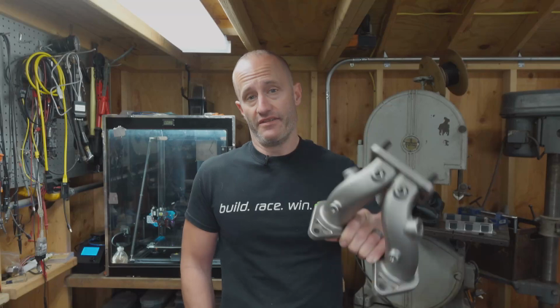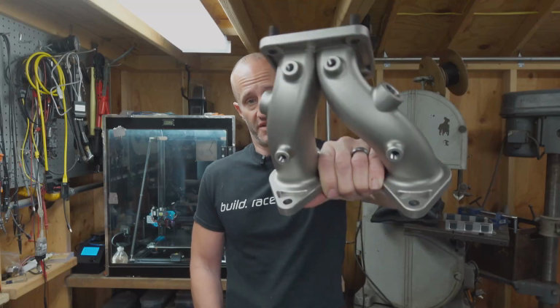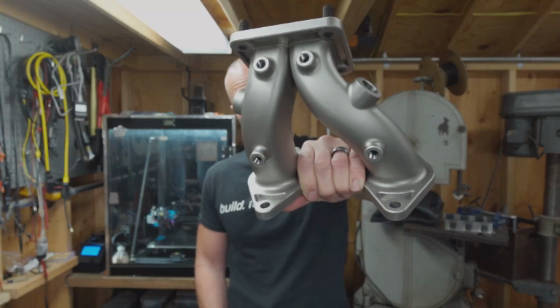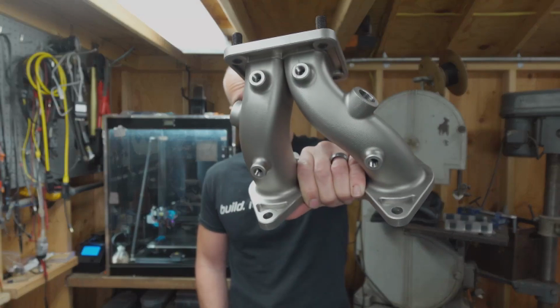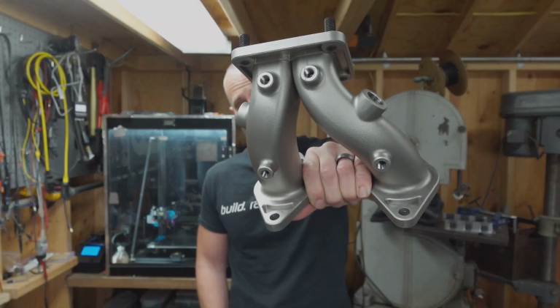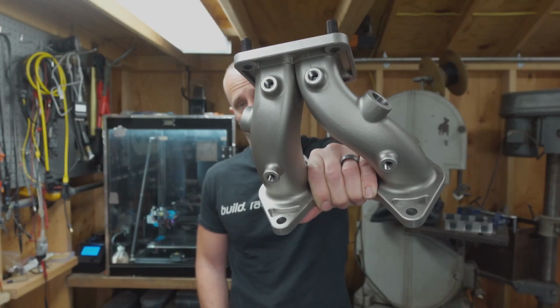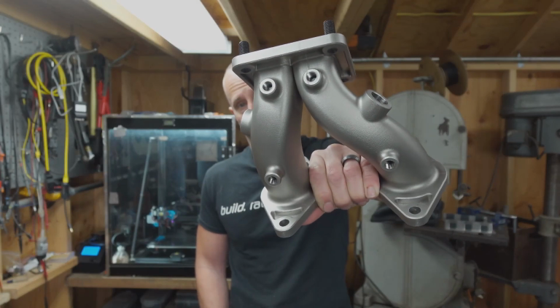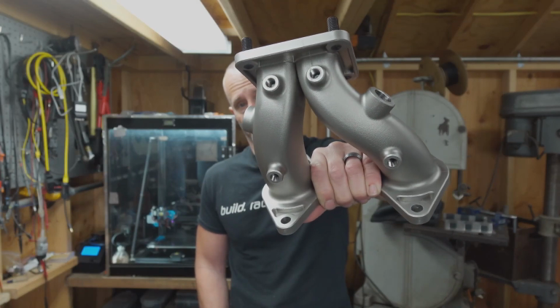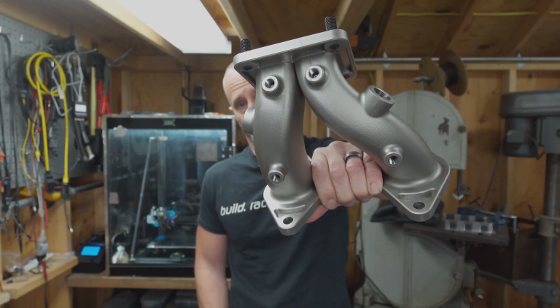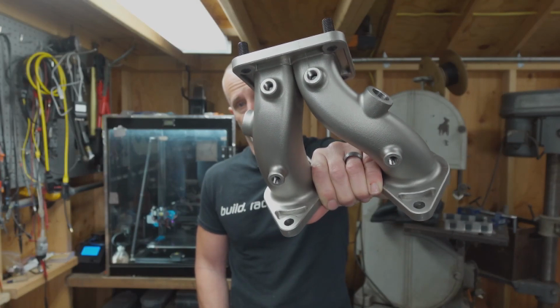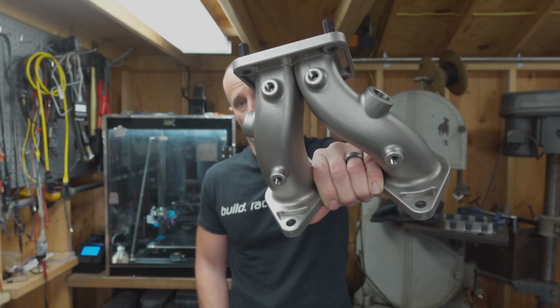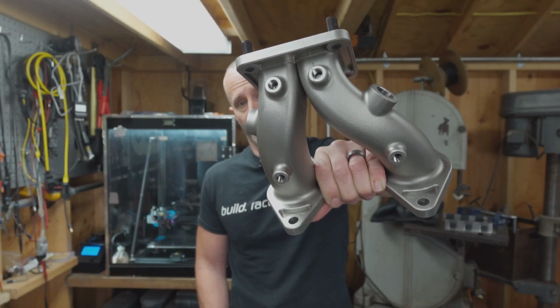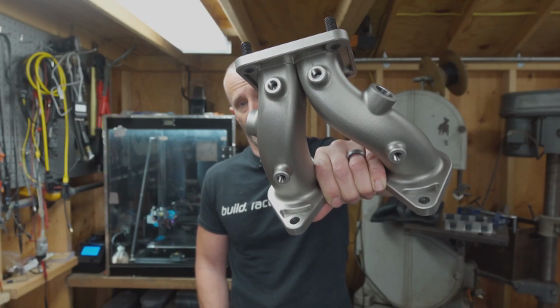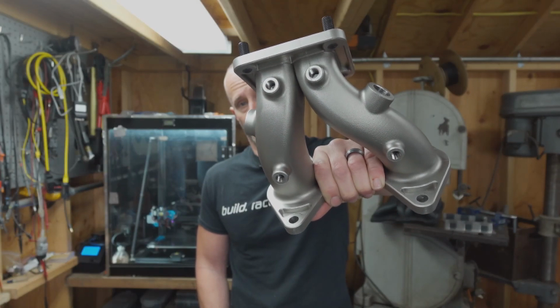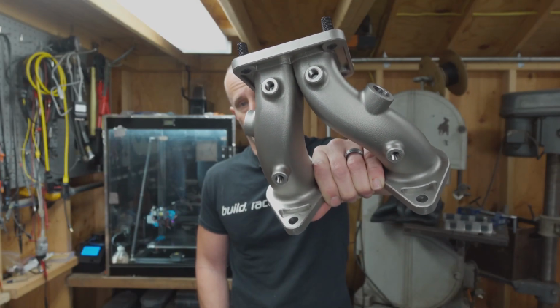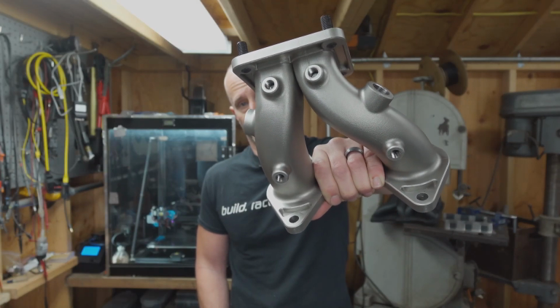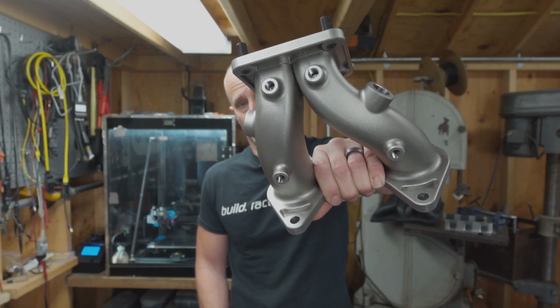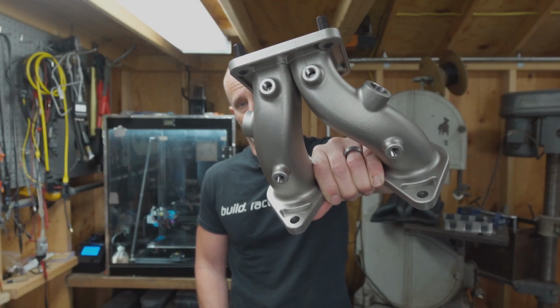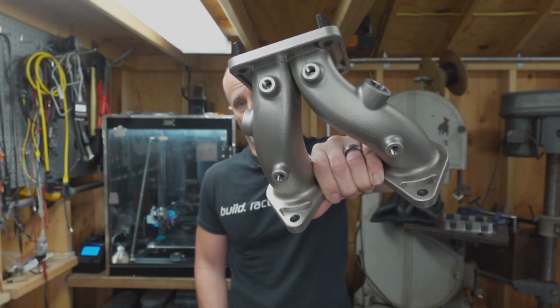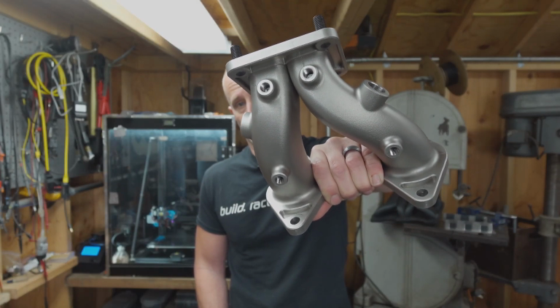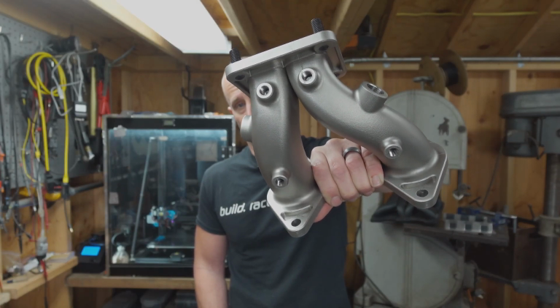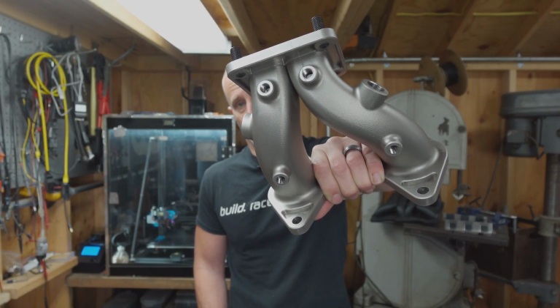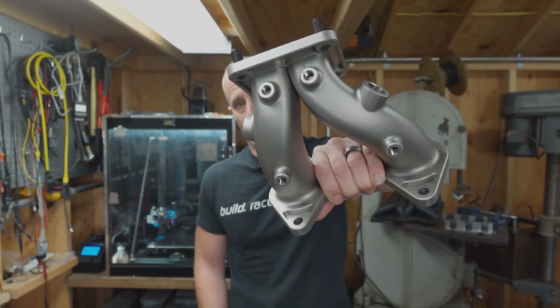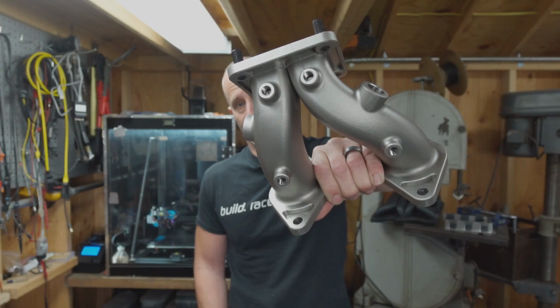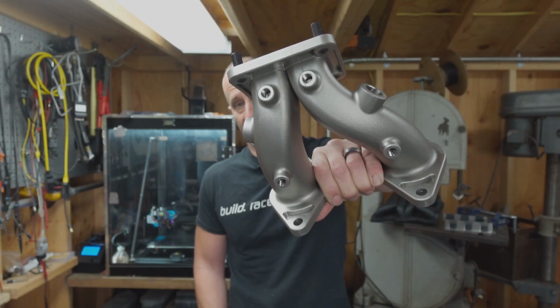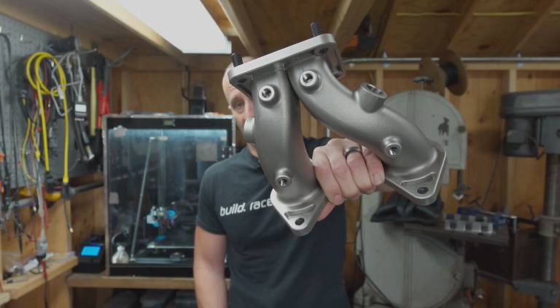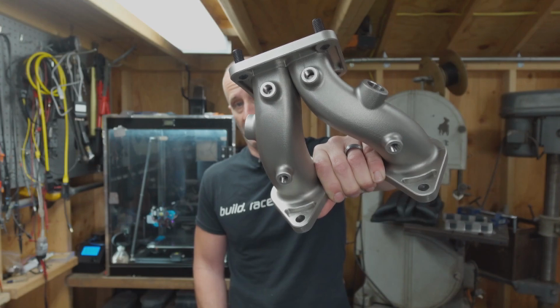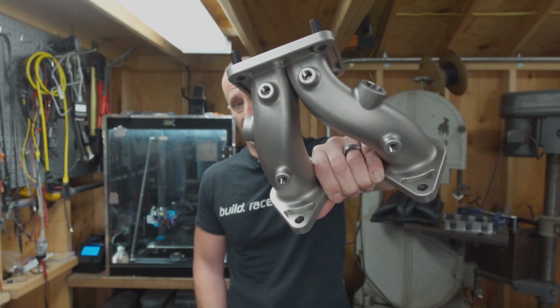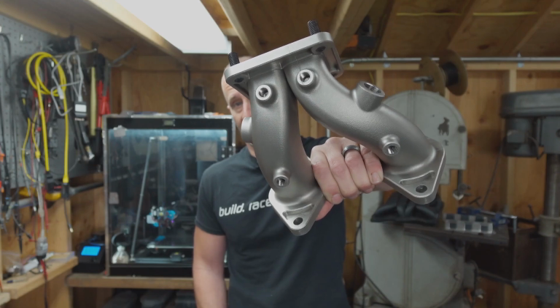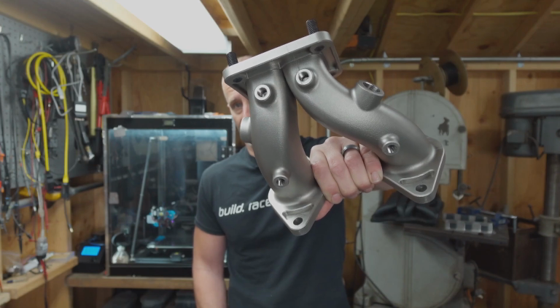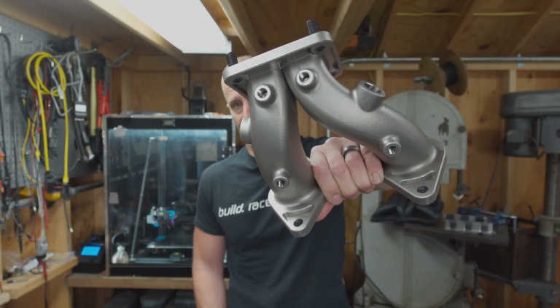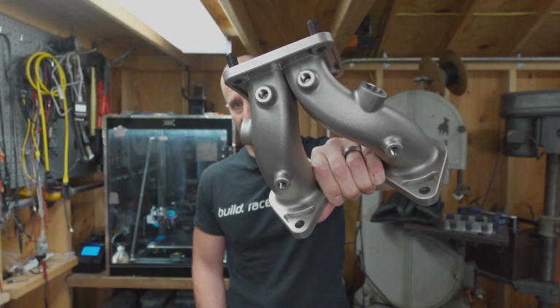This is the turbo manifold for the 13B REW that's going to live in my BMW i8, and it's 3D printed in Inconel.